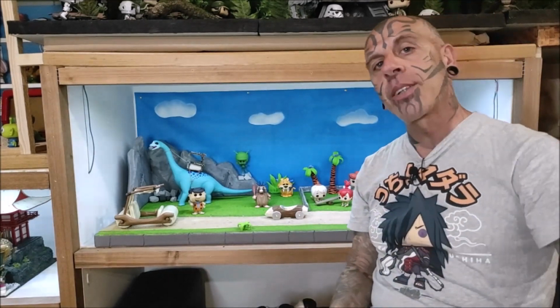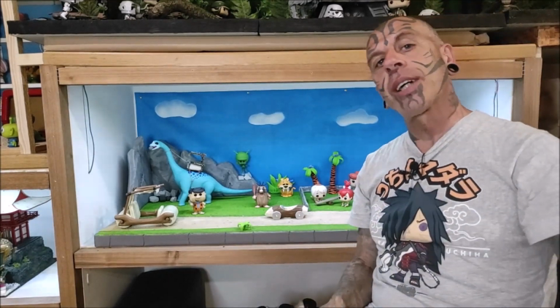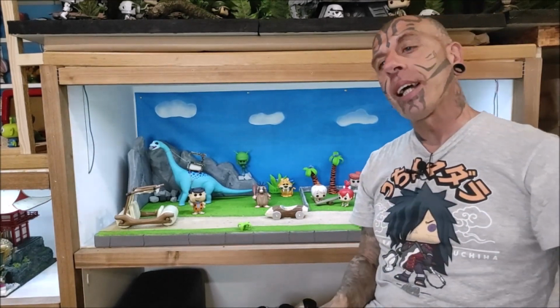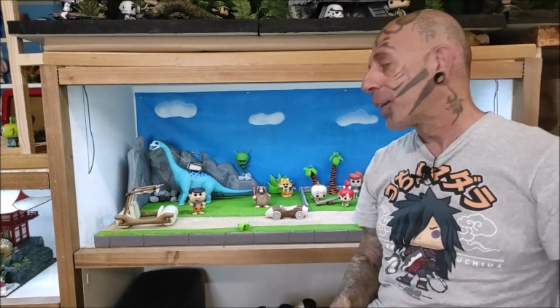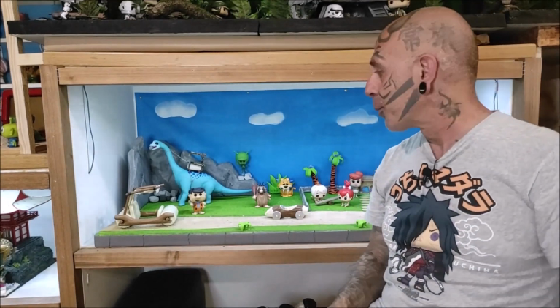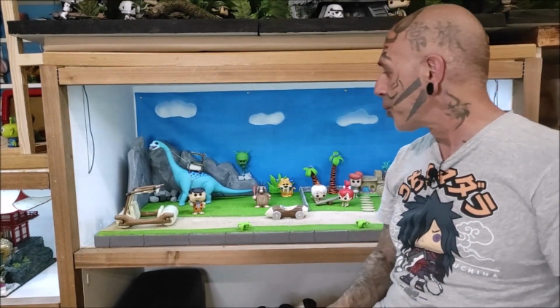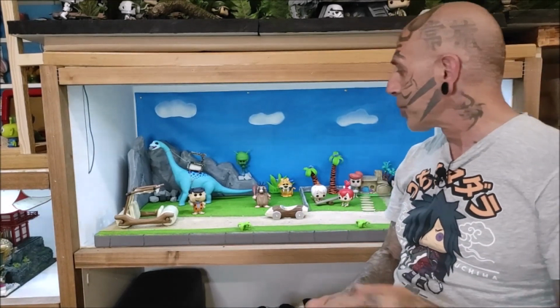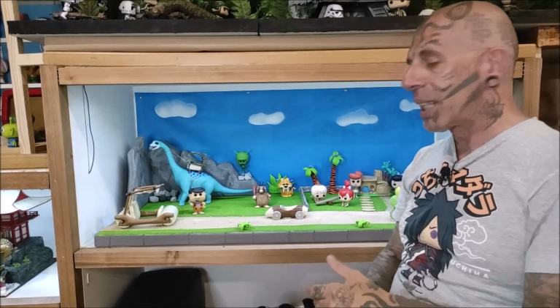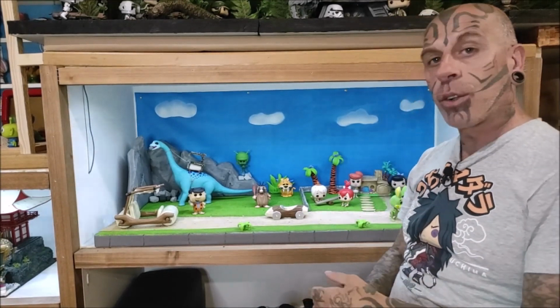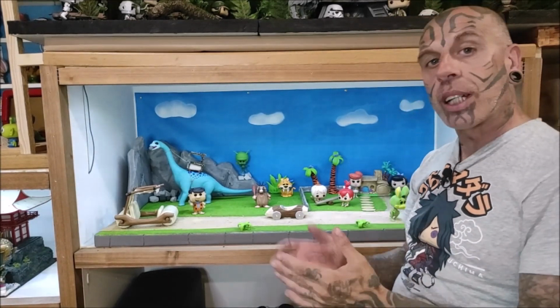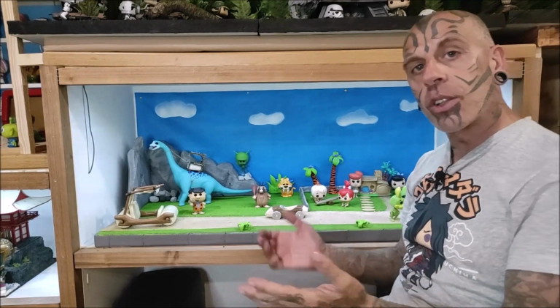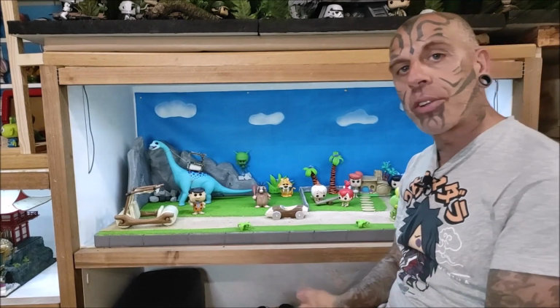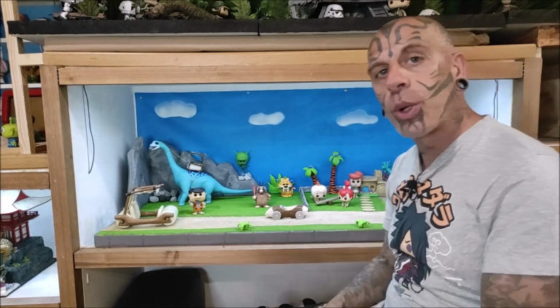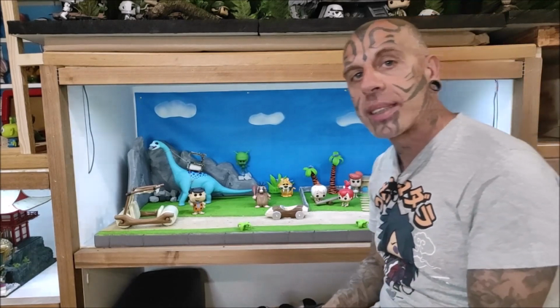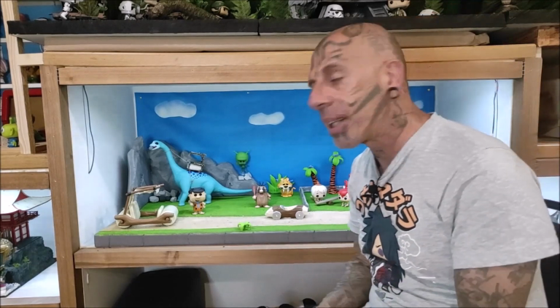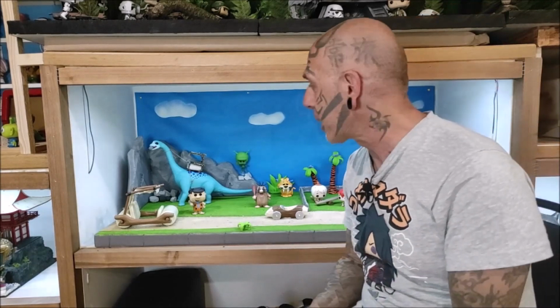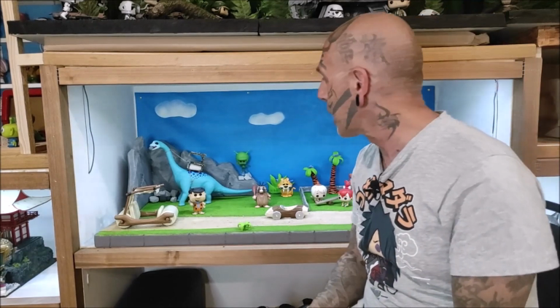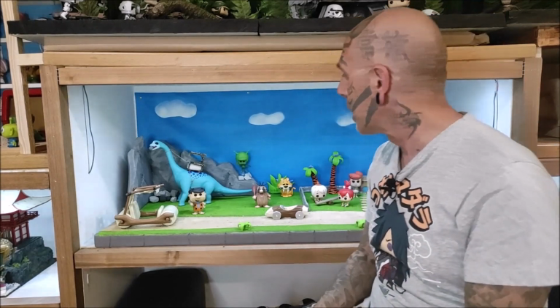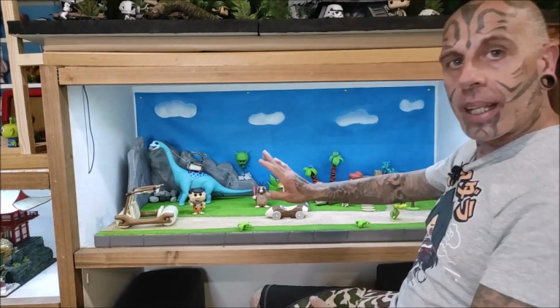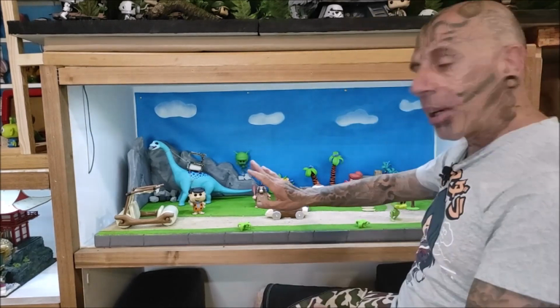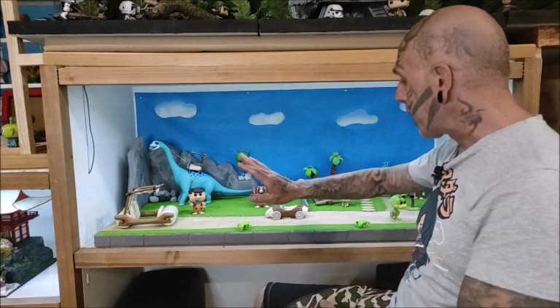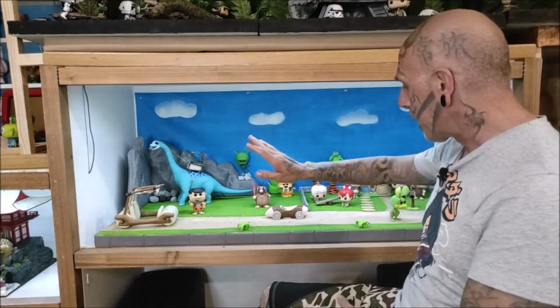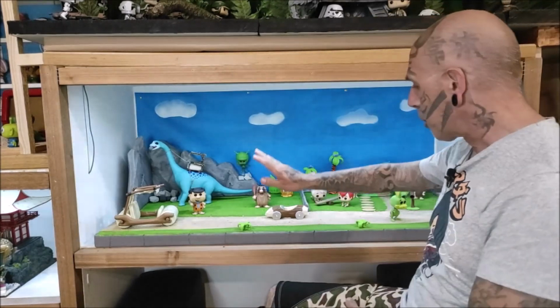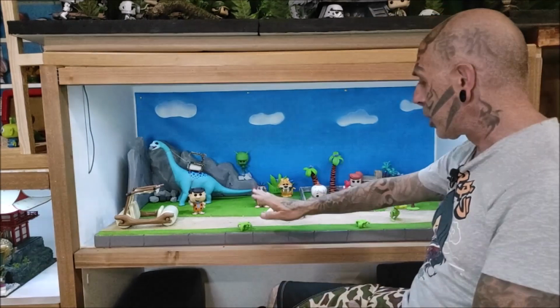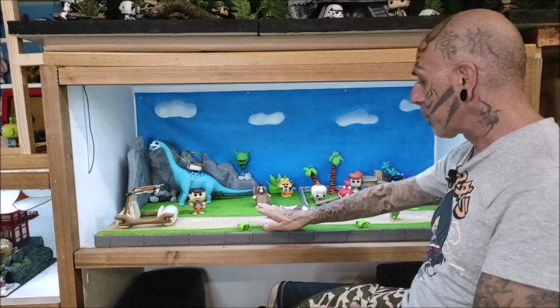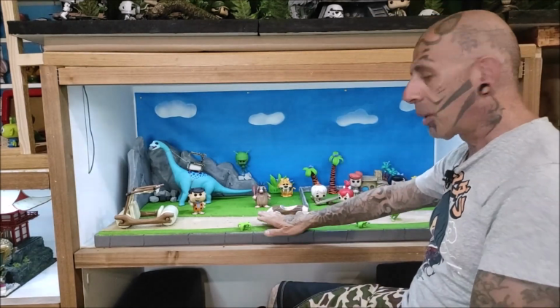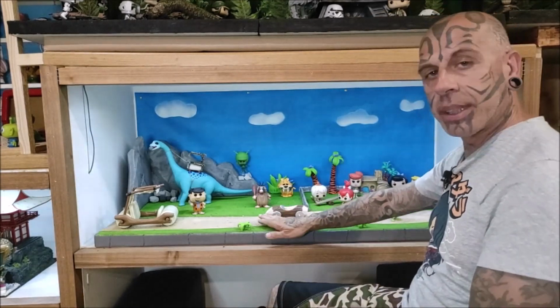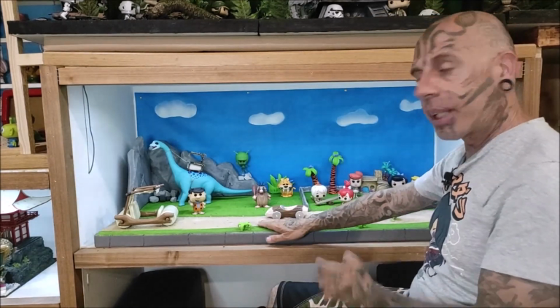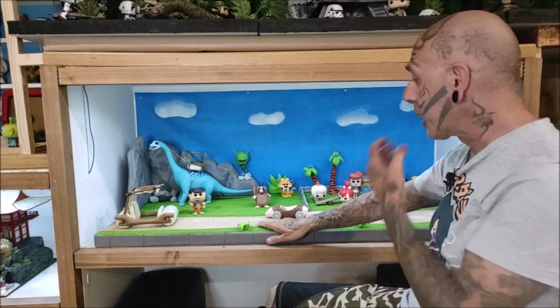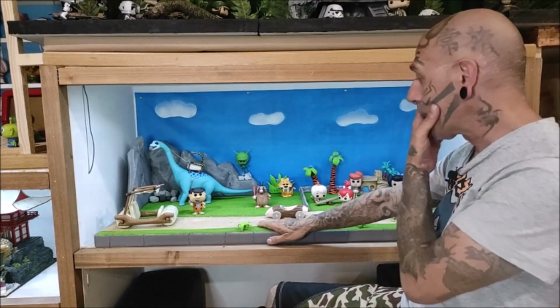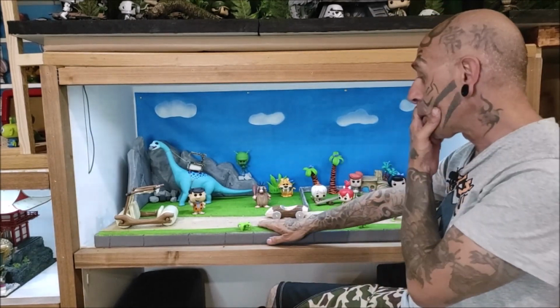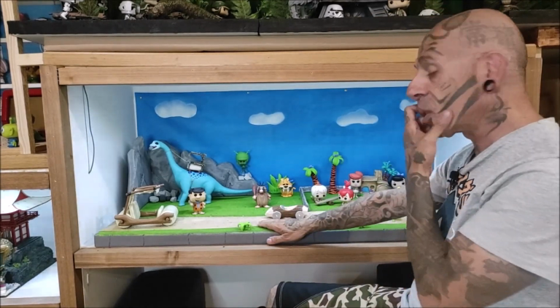Os voy a enseñar un poco el diorama: qué es lo que he hecho, qué figuras hay. La base, como siempre, es una base de corcho.